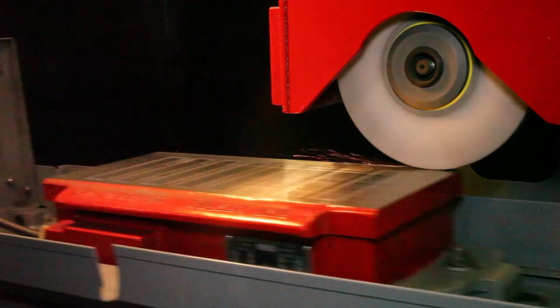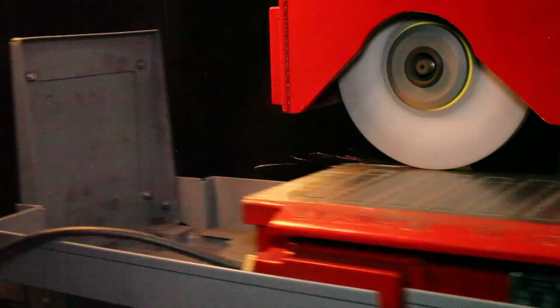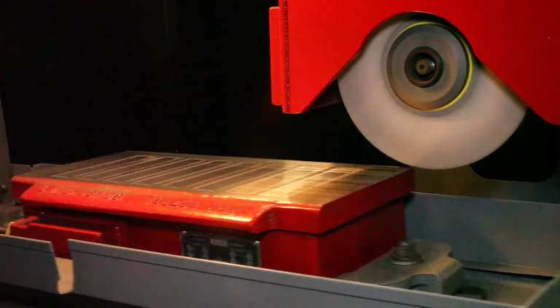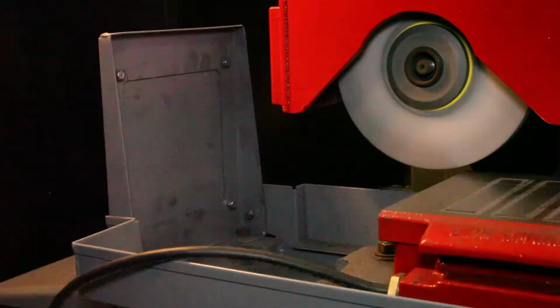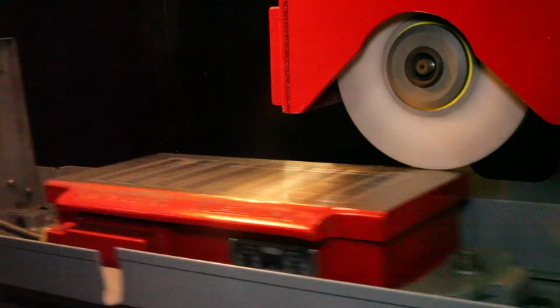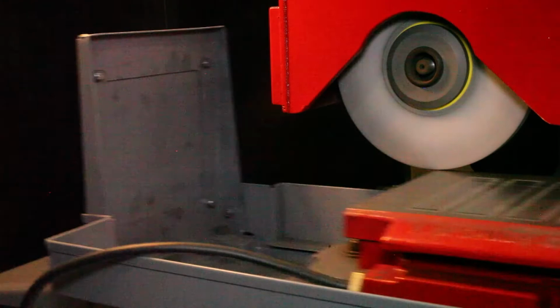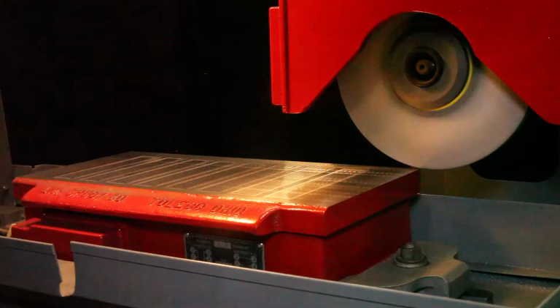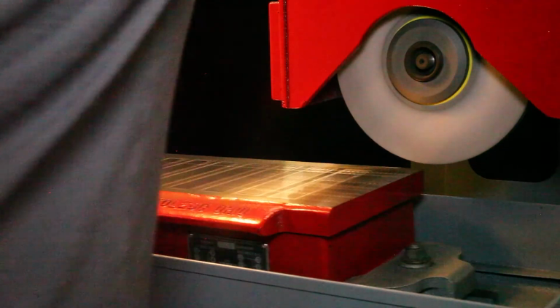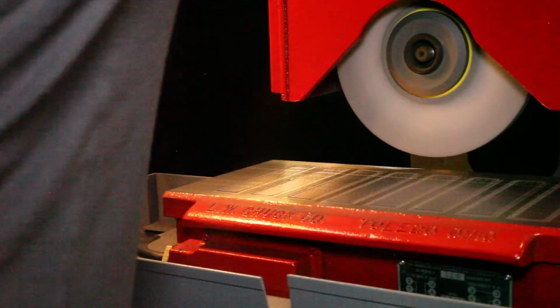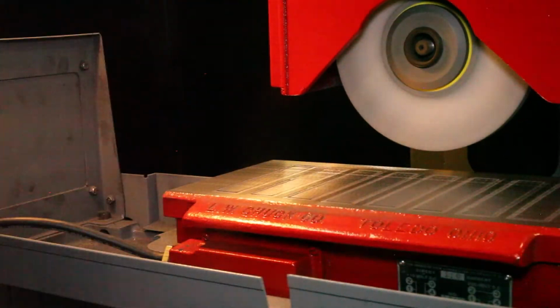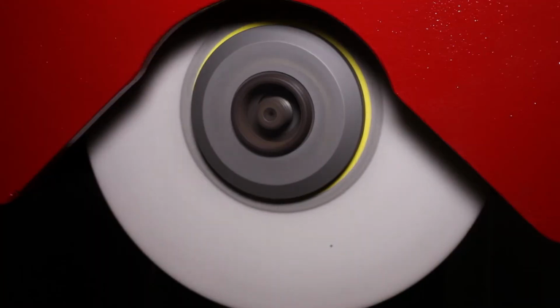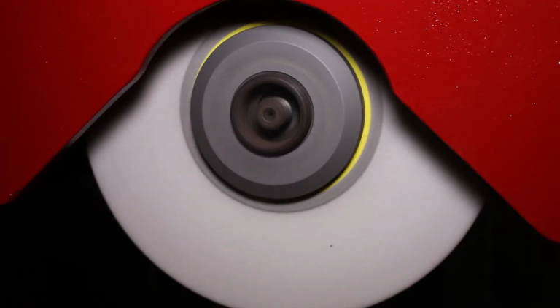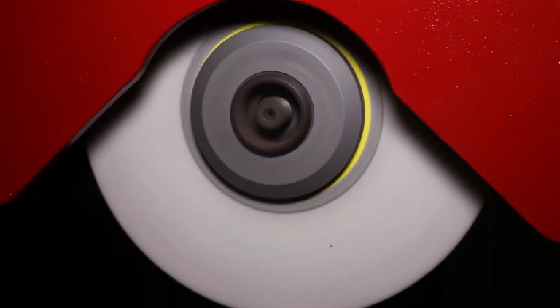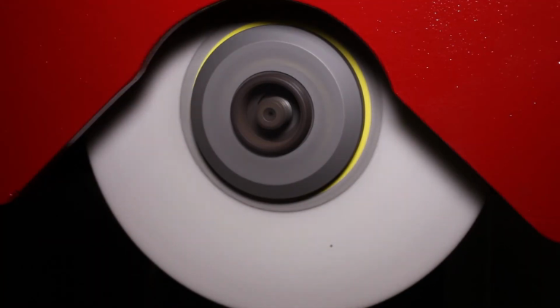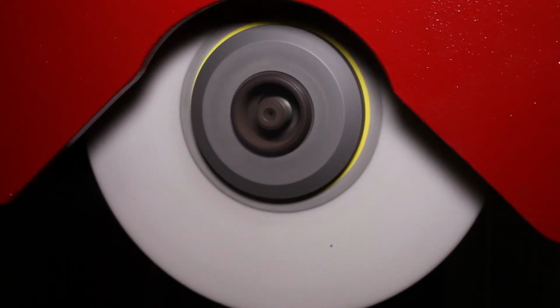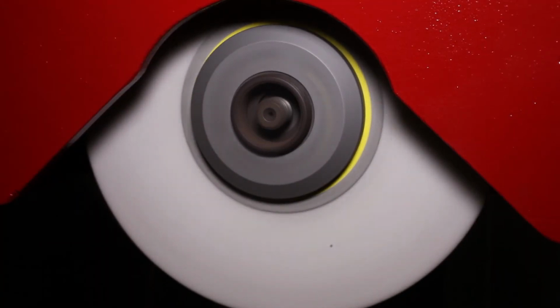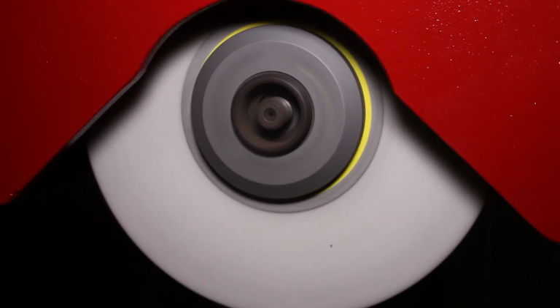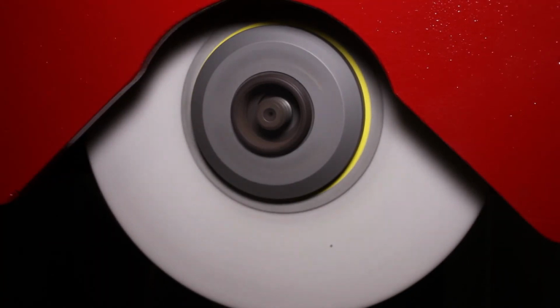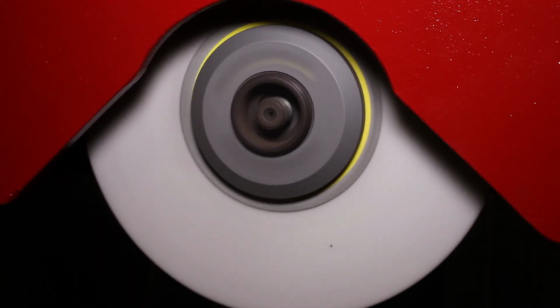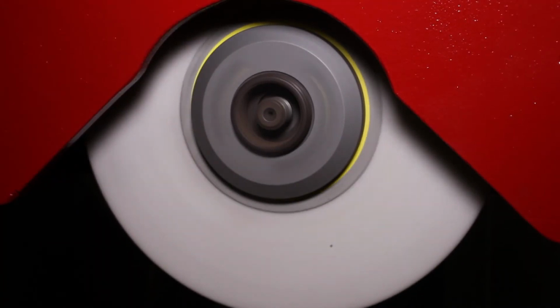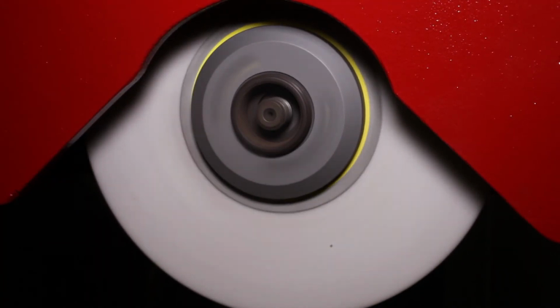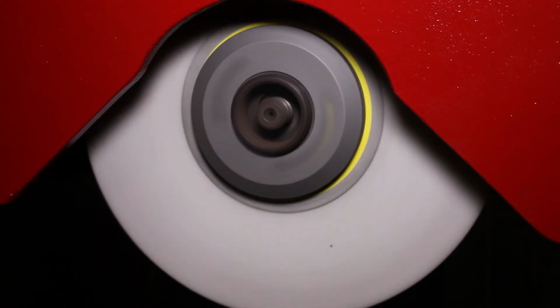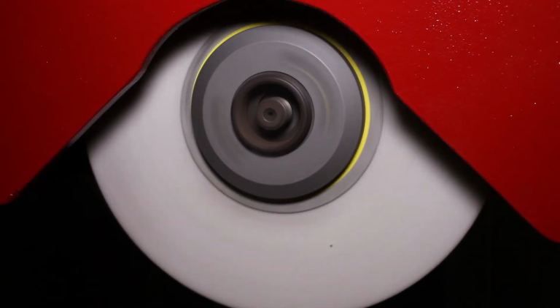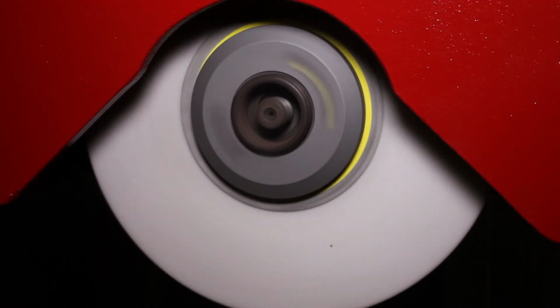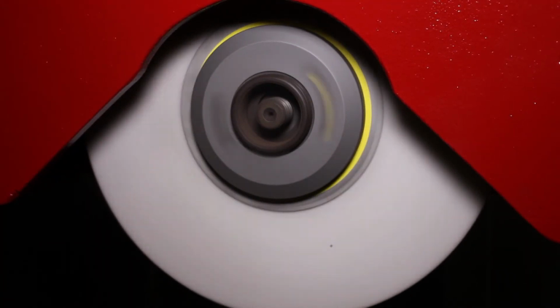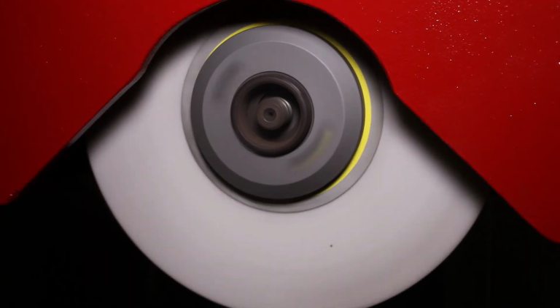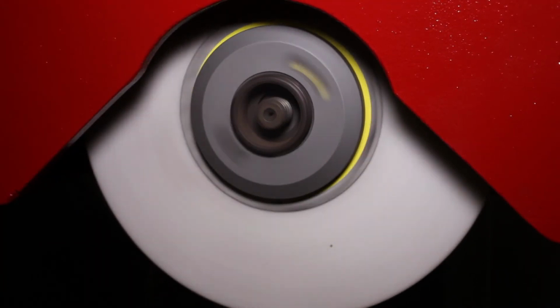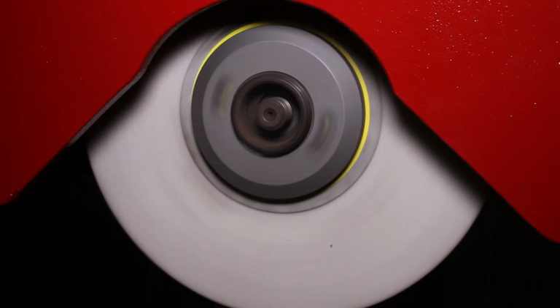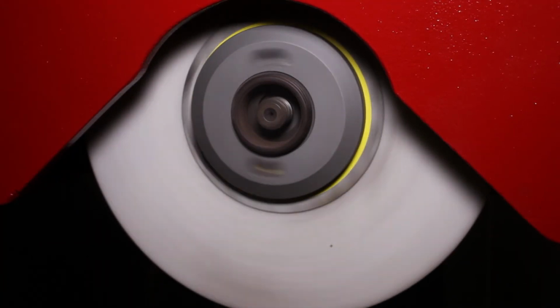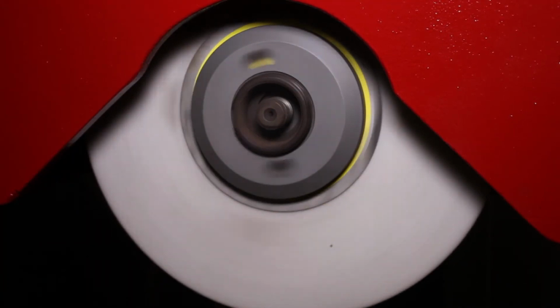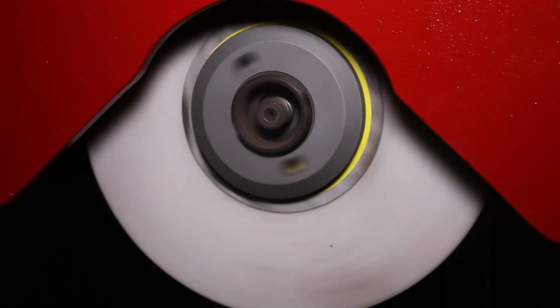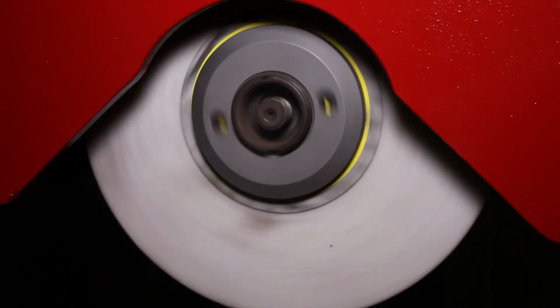That is the surface grinder all done. Thanks a lot for watching.